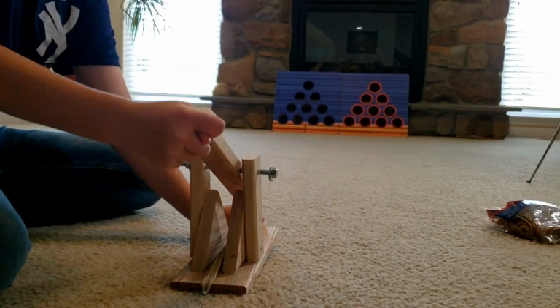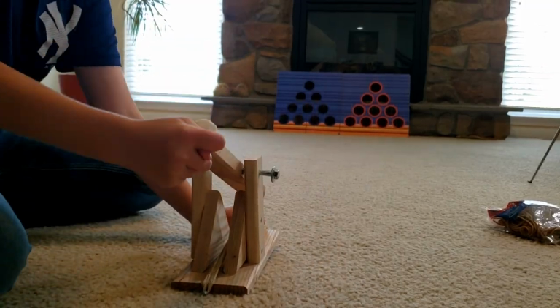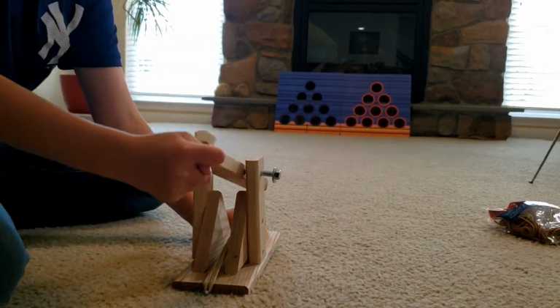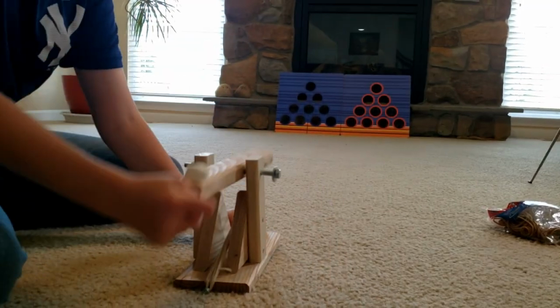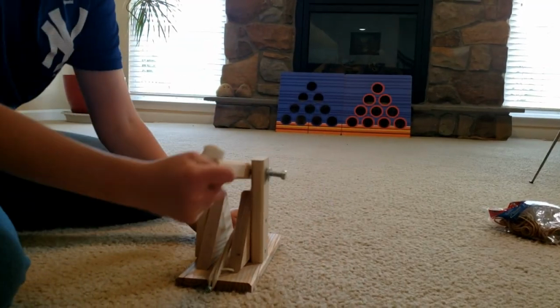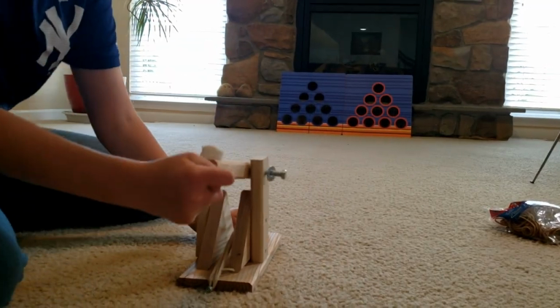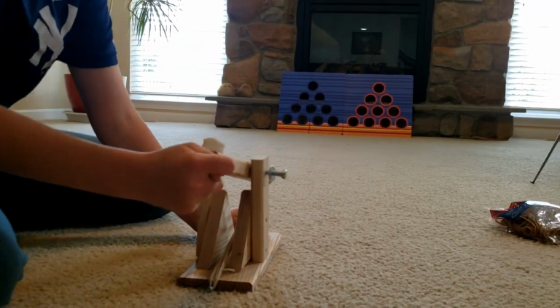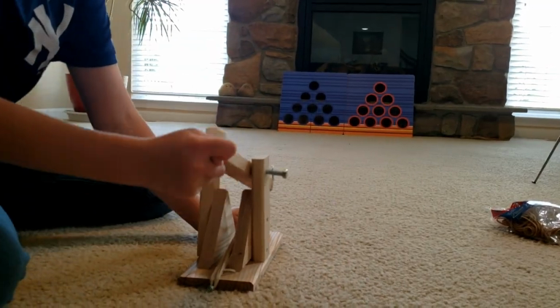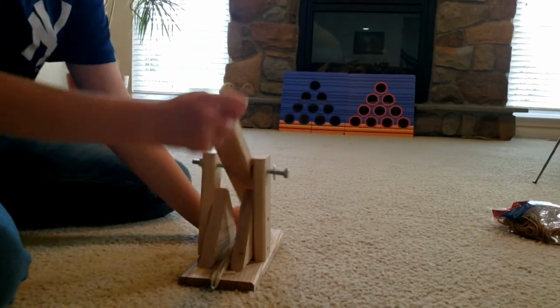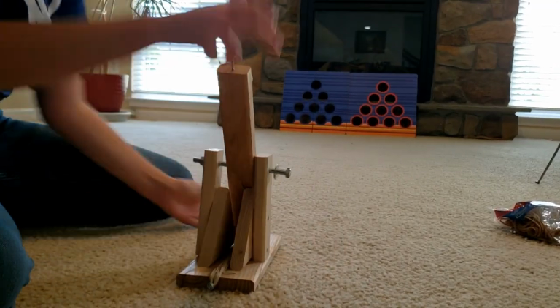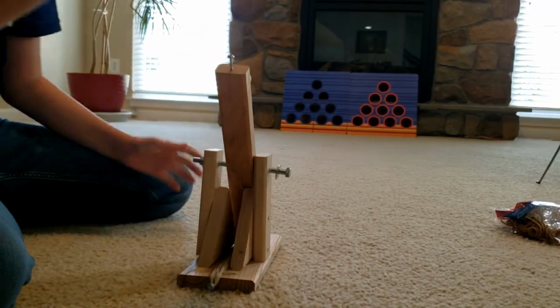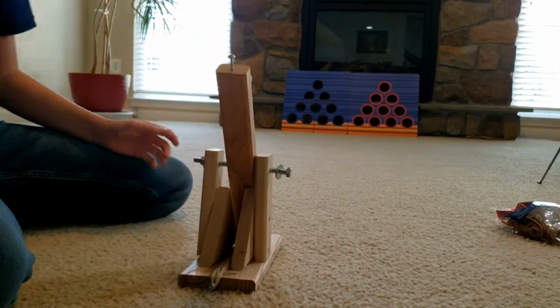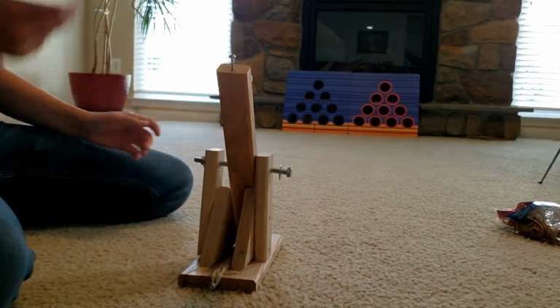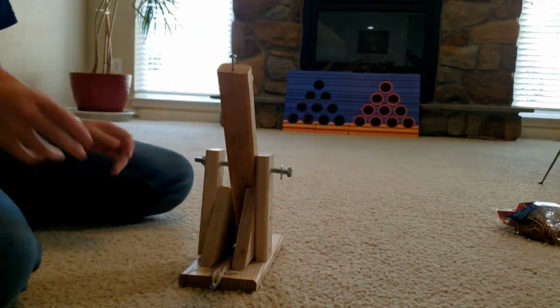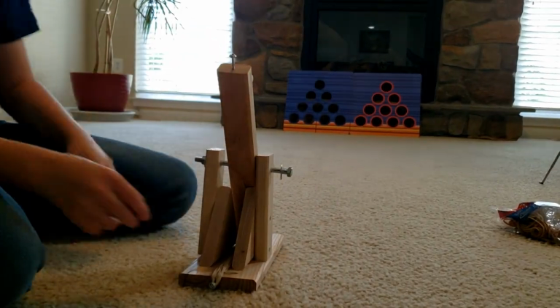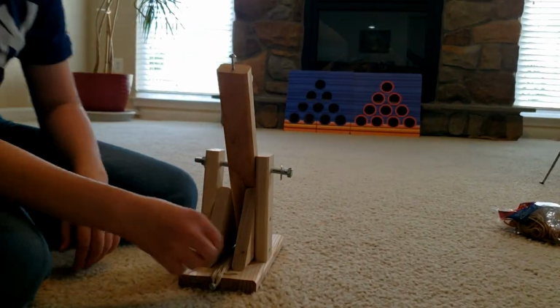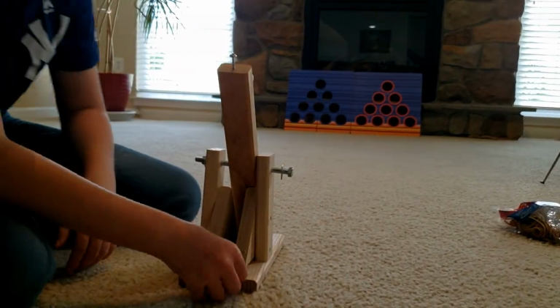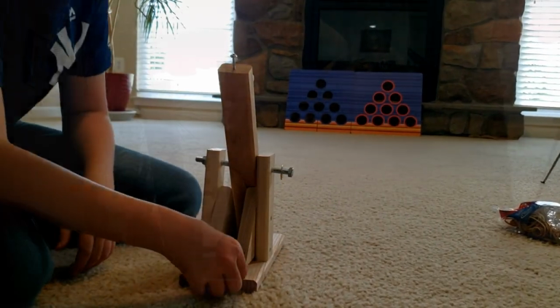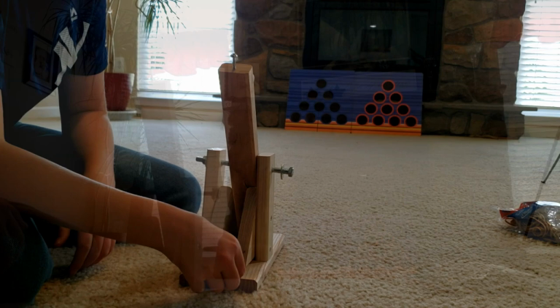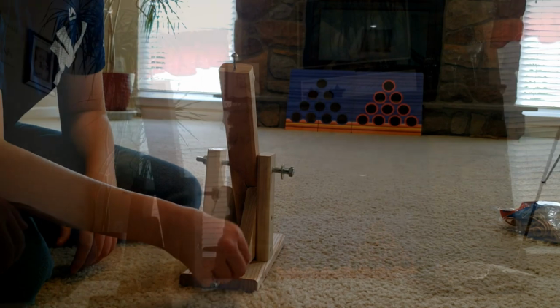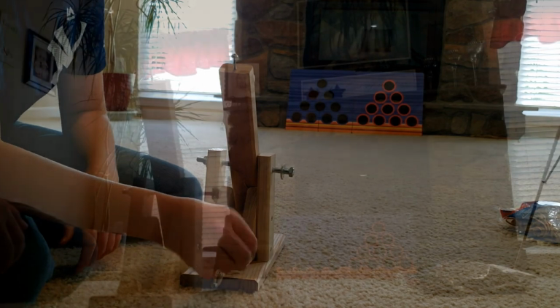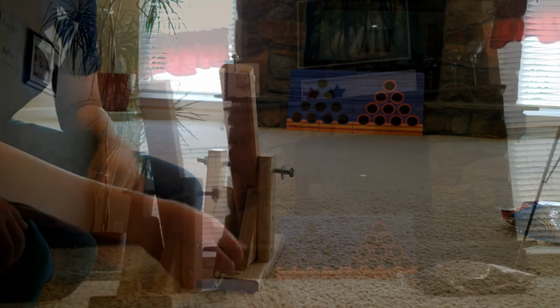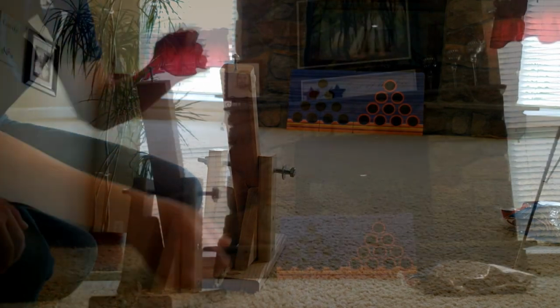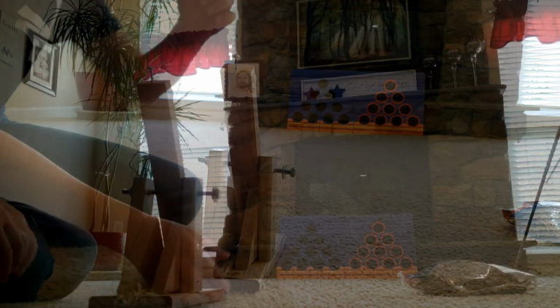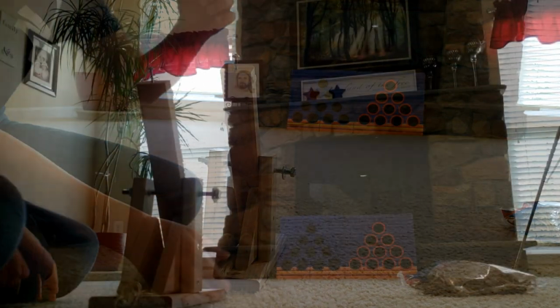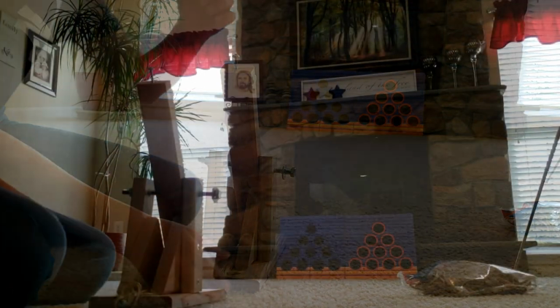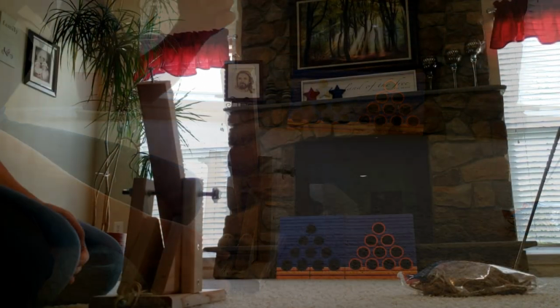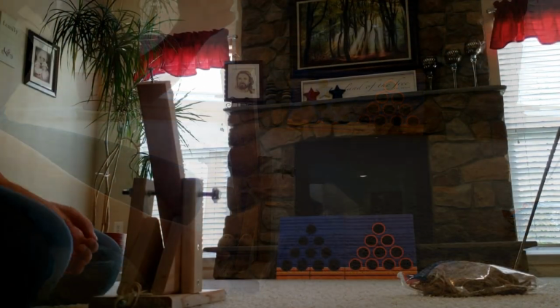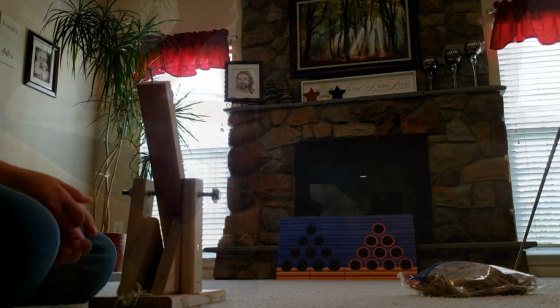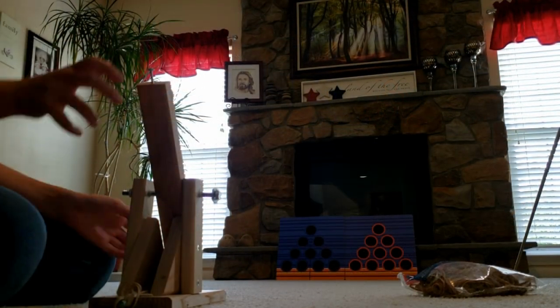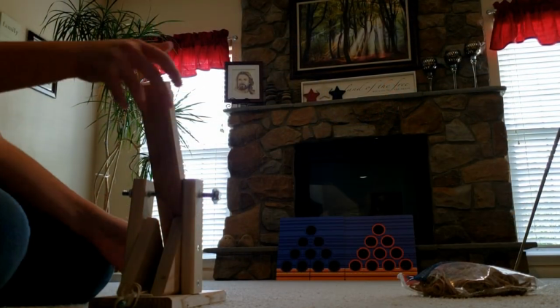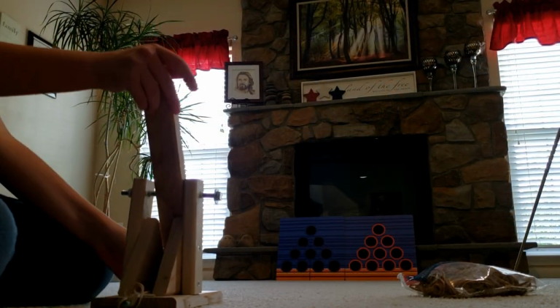Oh shoot, I just broke one. Ten rubber bands.